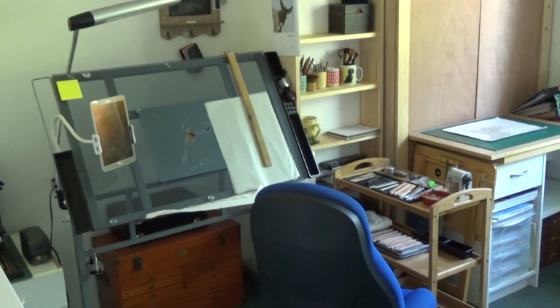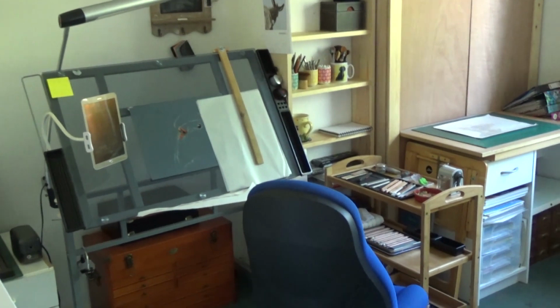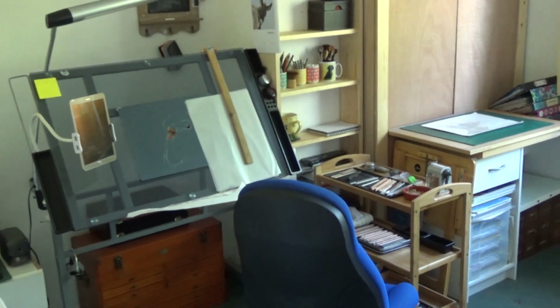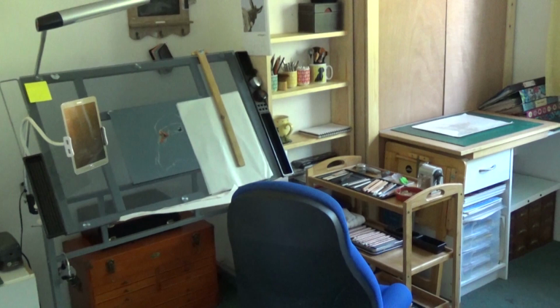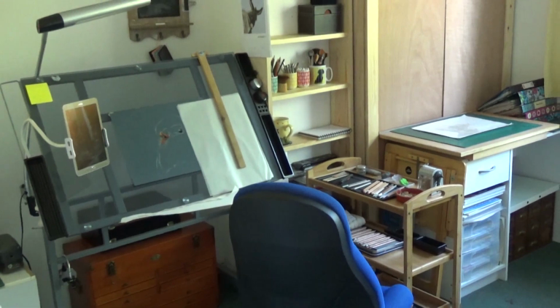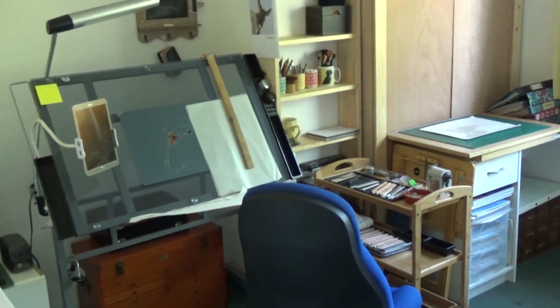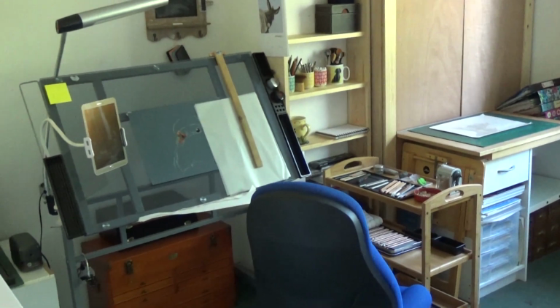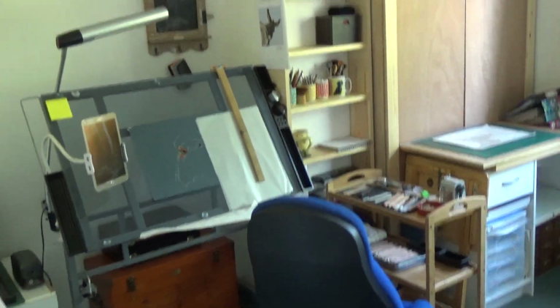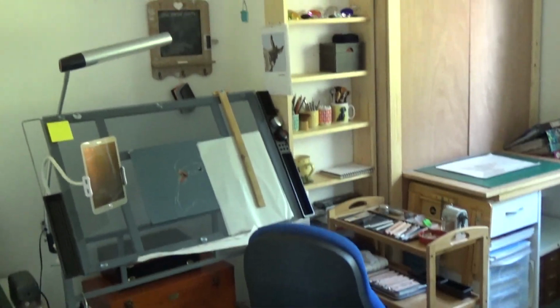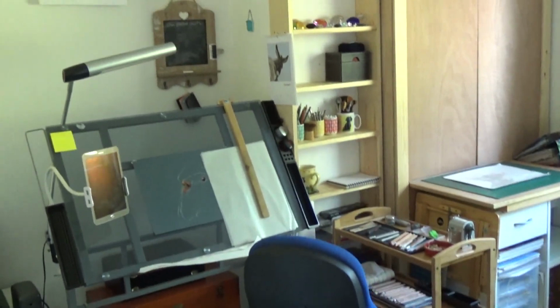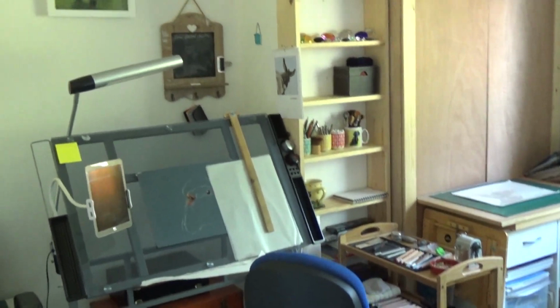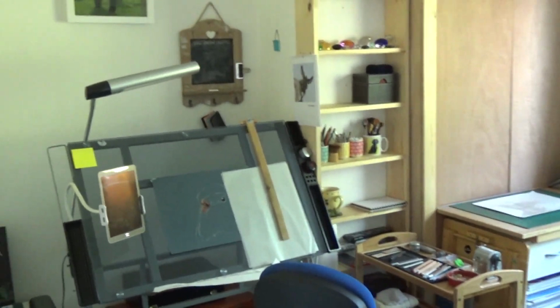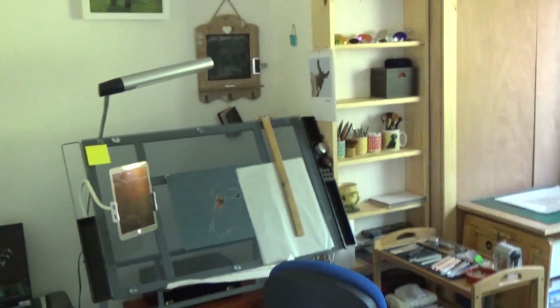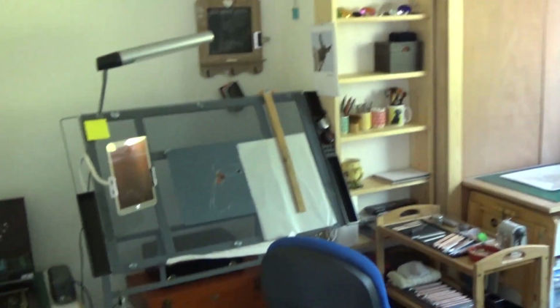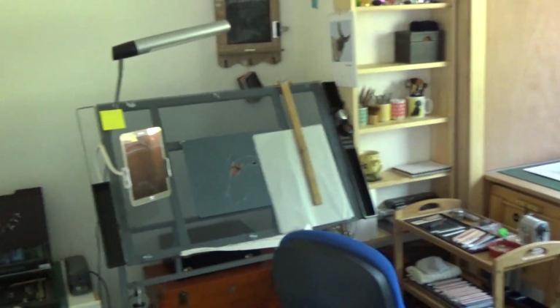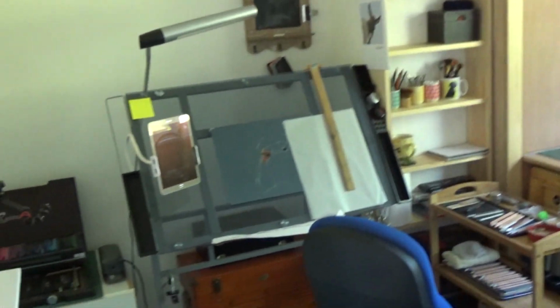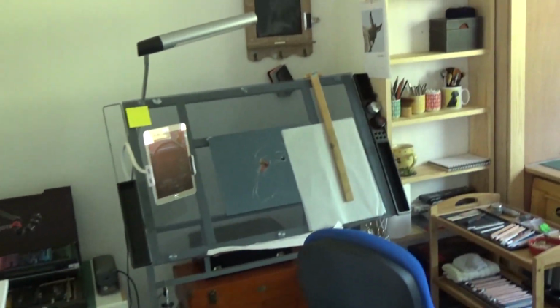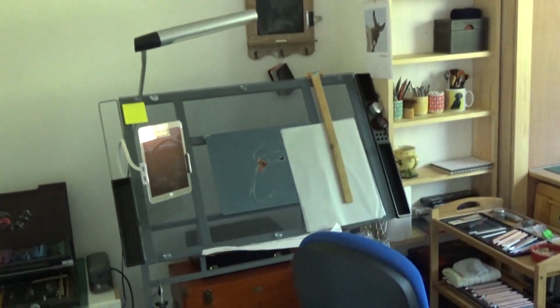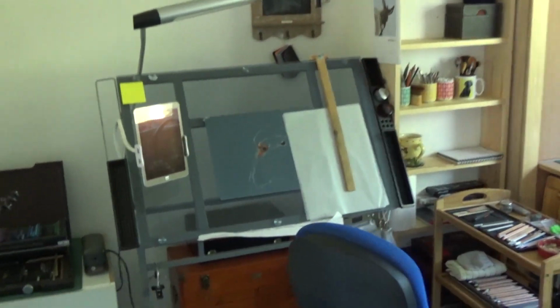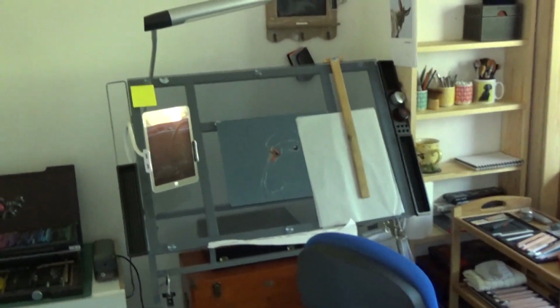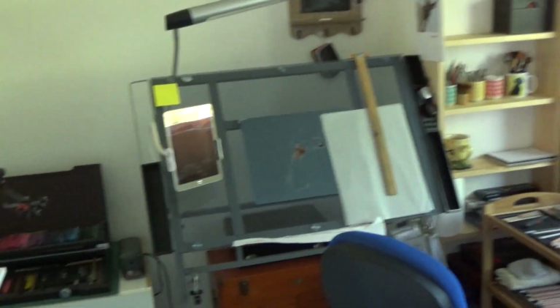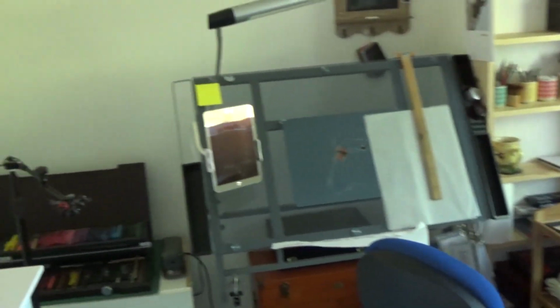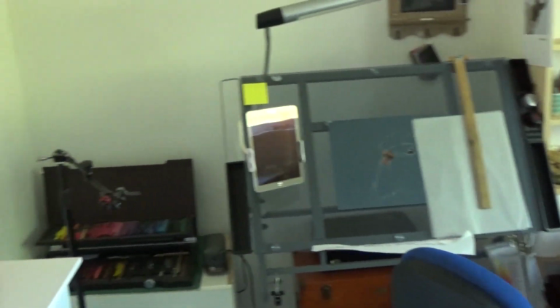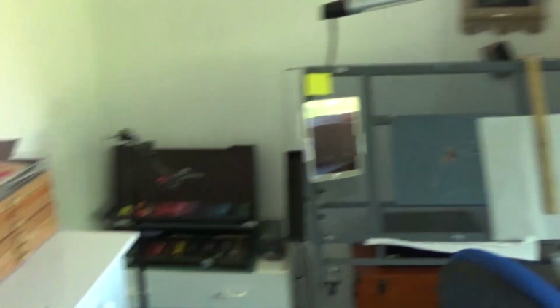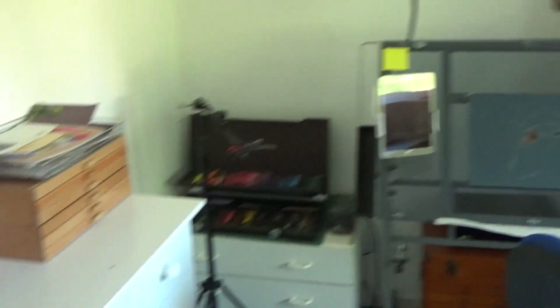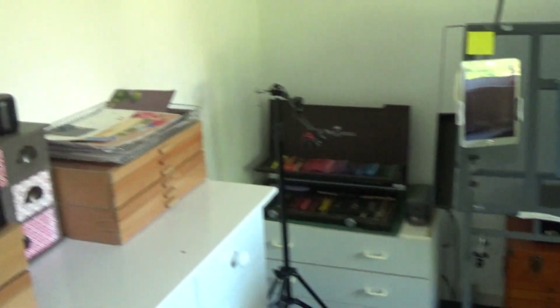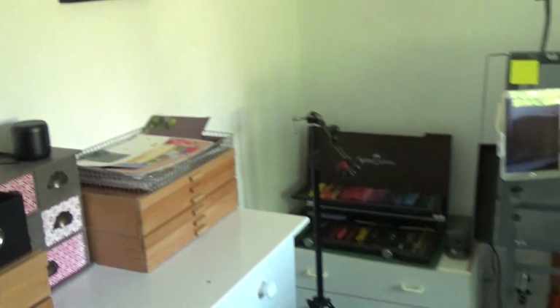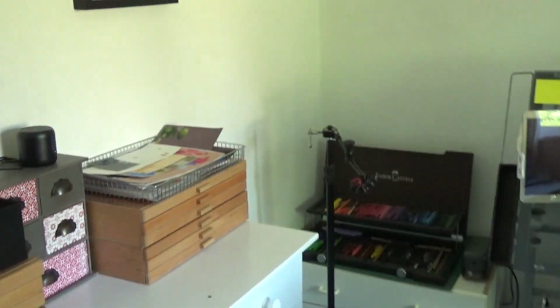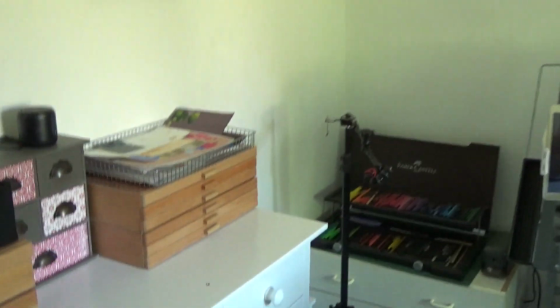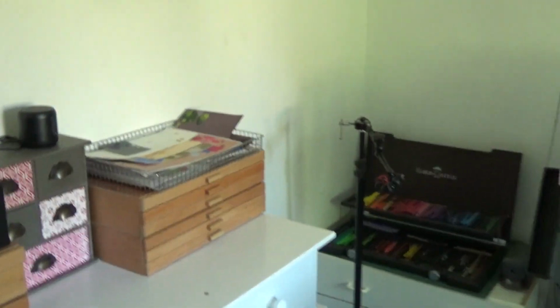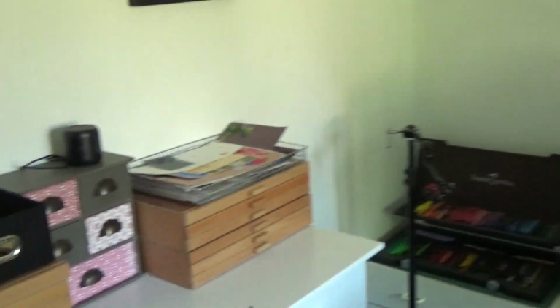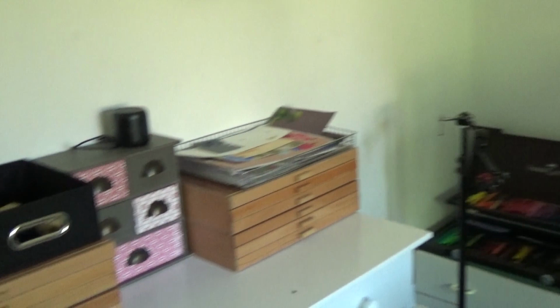Hello and welcome to my new studio. I said I'd take you on a guided tour, so here we are.